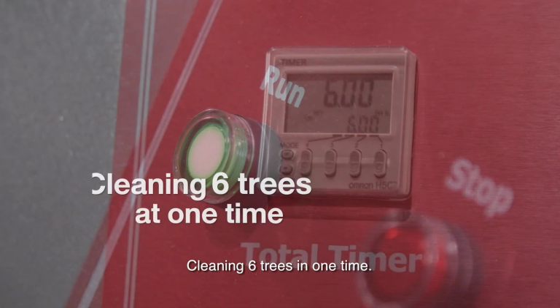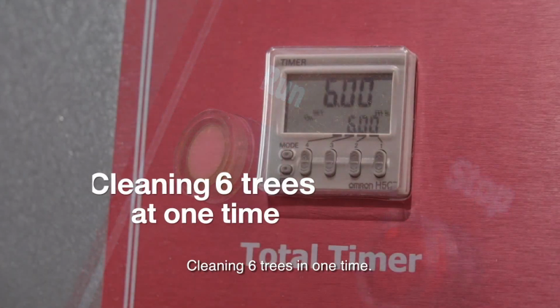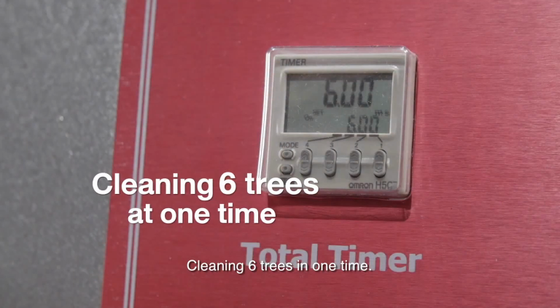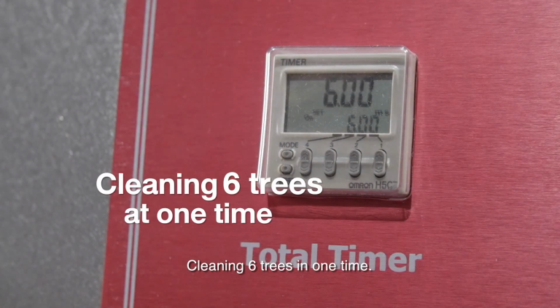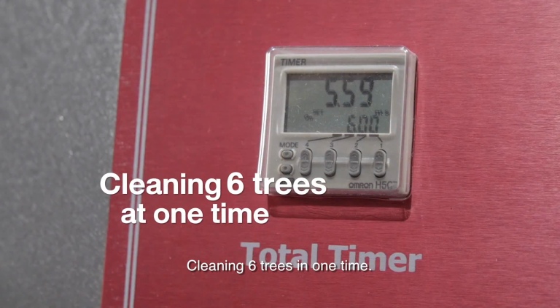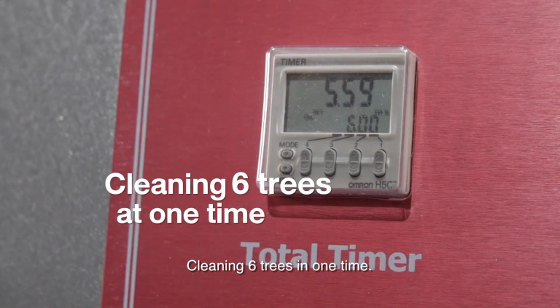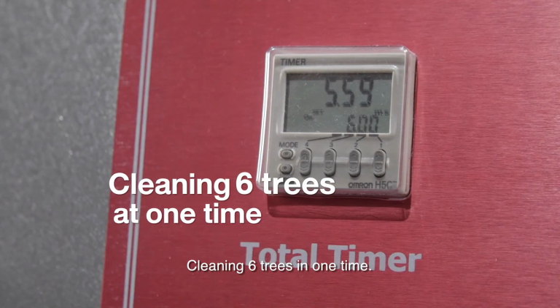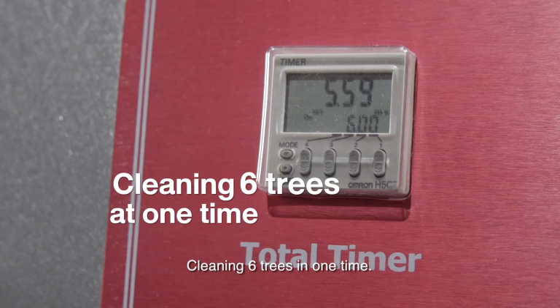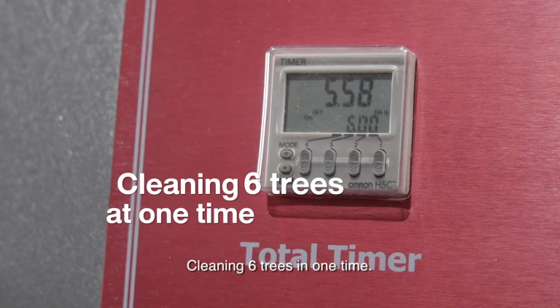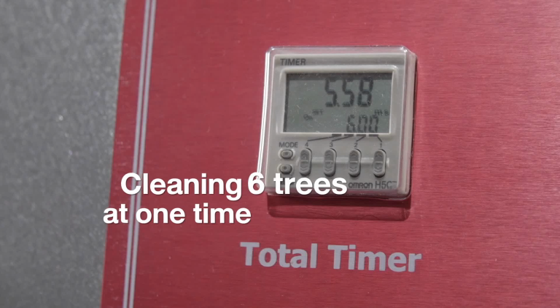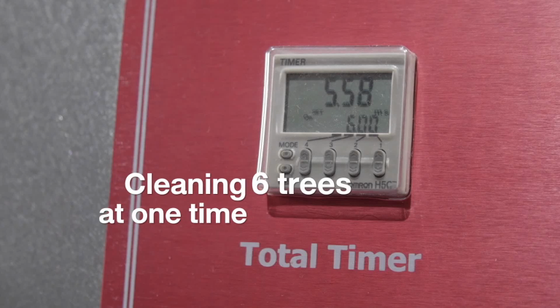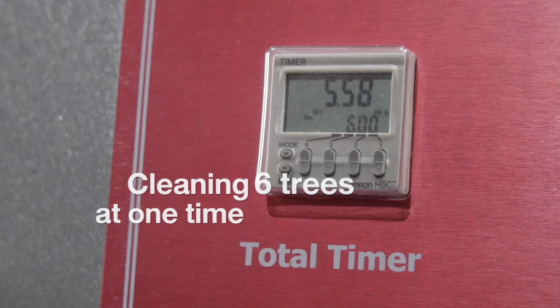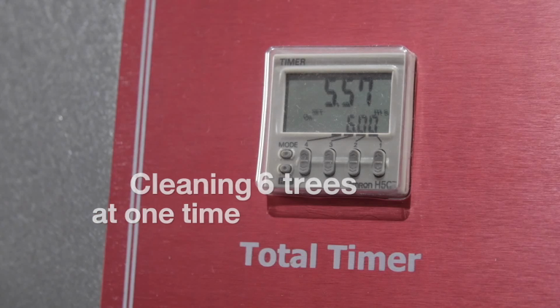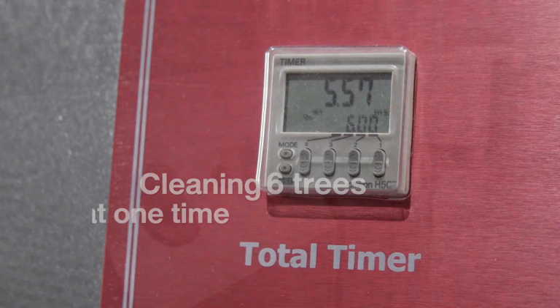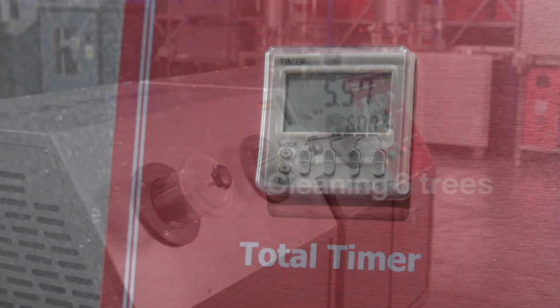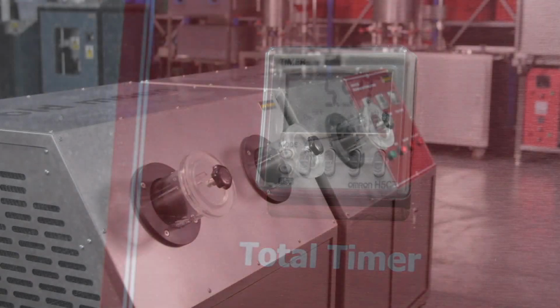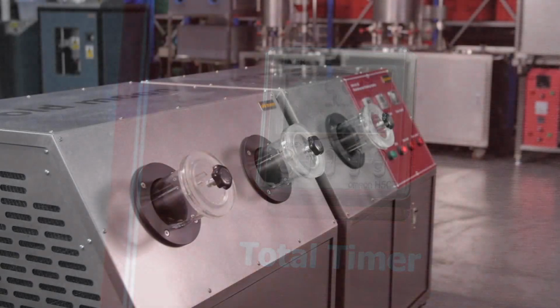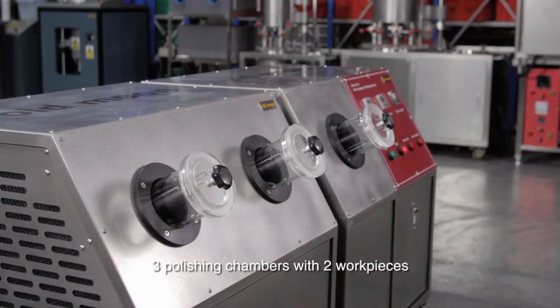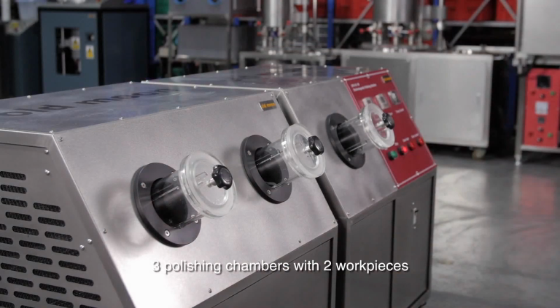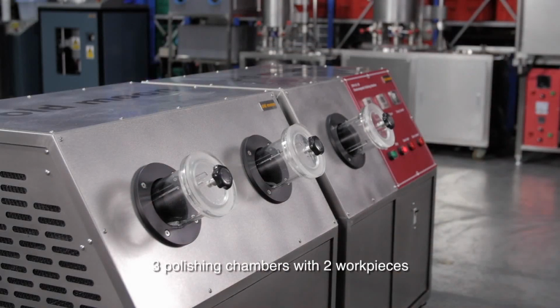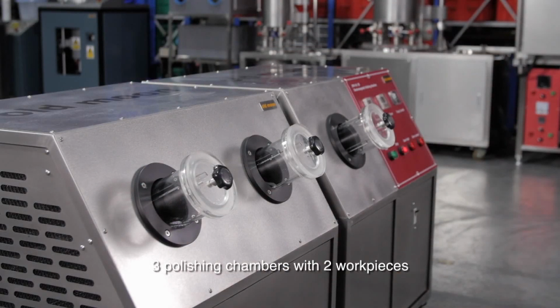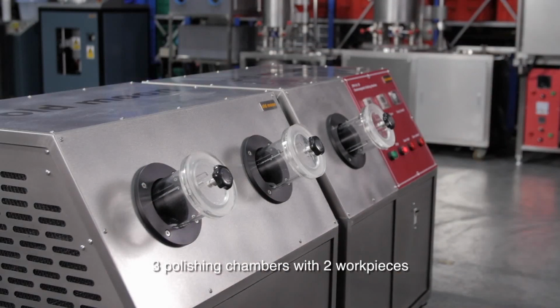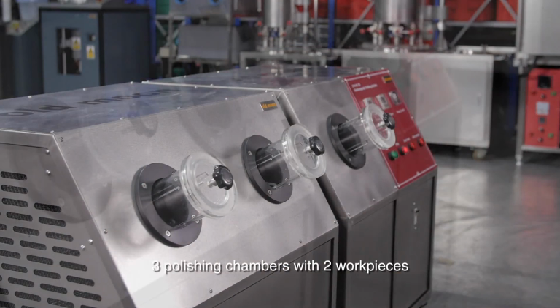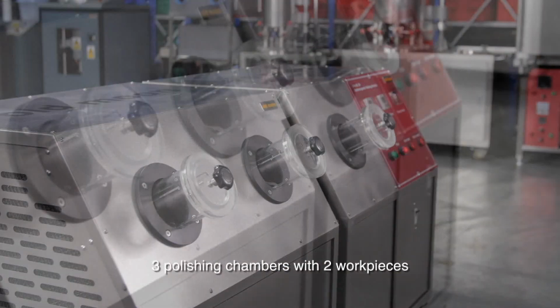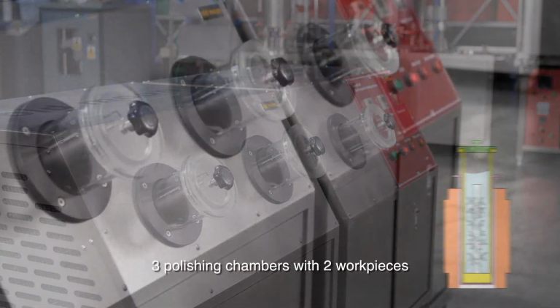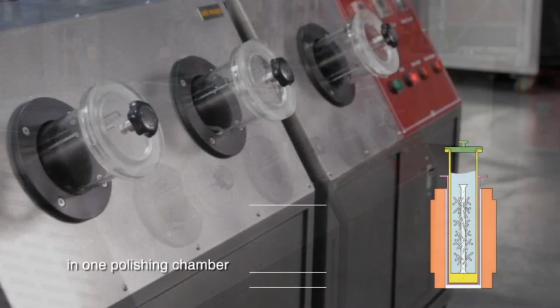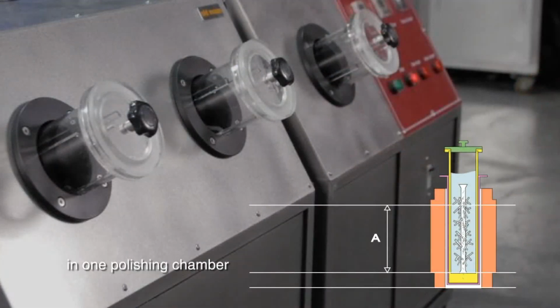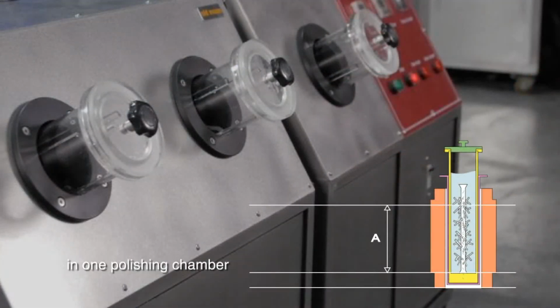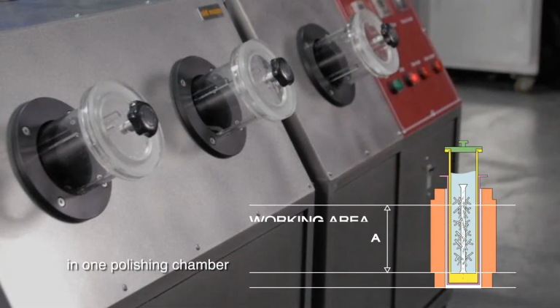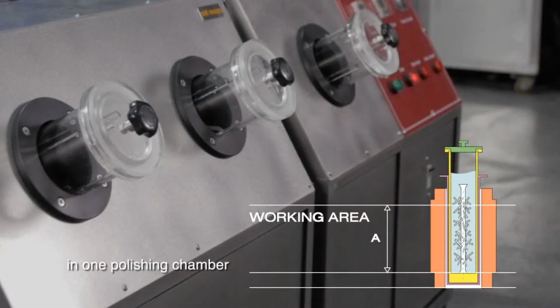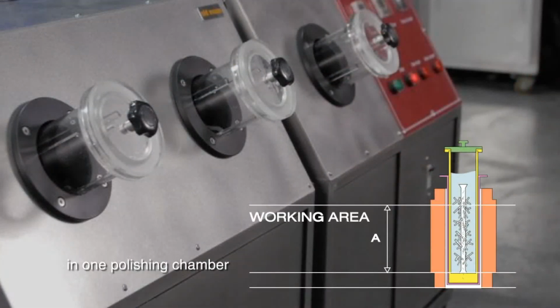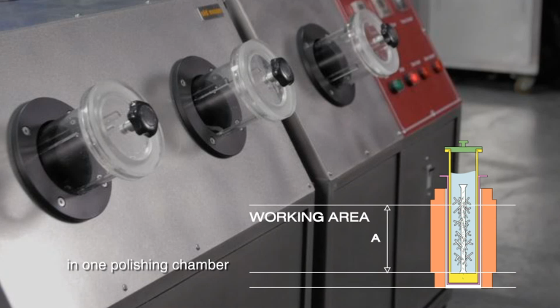The machine is capable of cleaning six trees at one time, with three polishing chambers accommodating two workpieces in each polishing chamber.